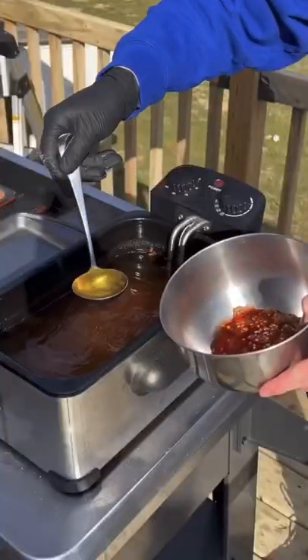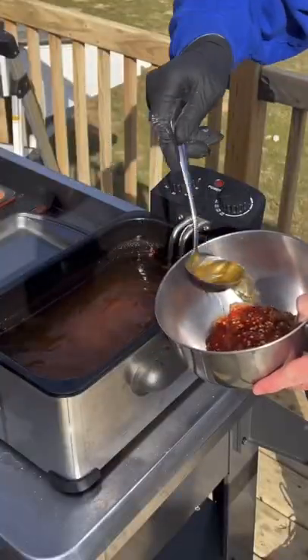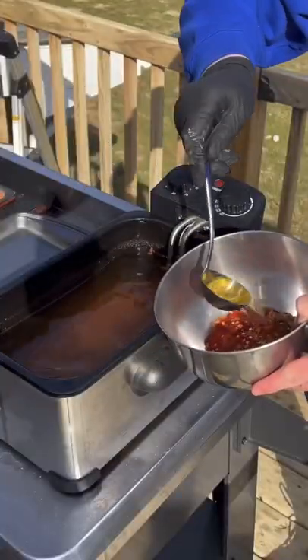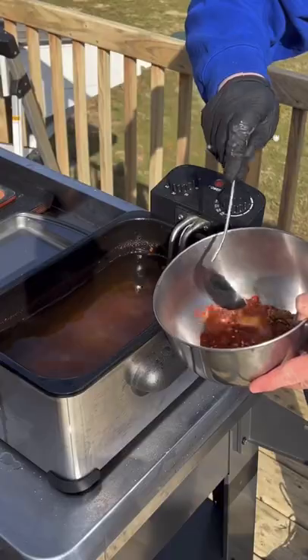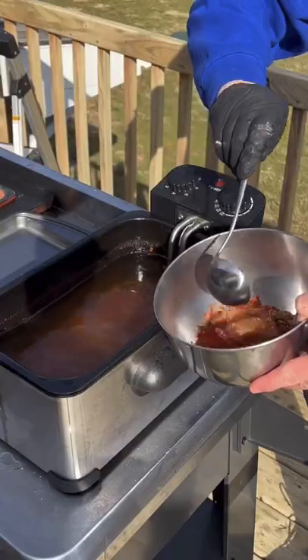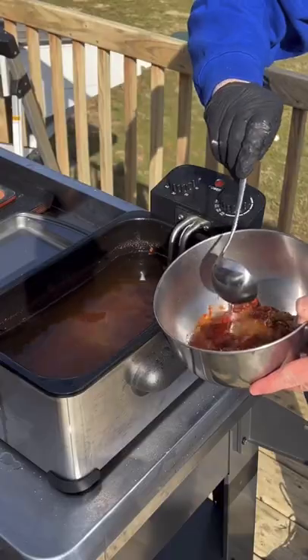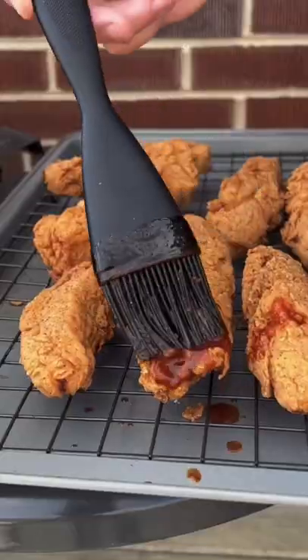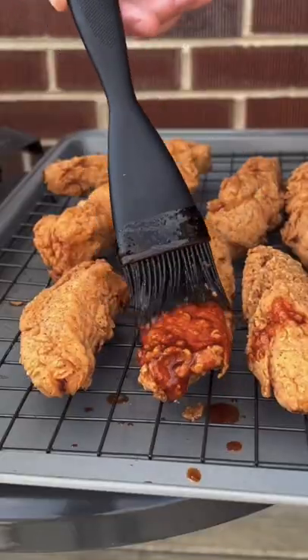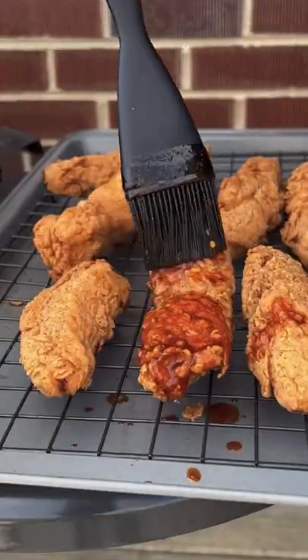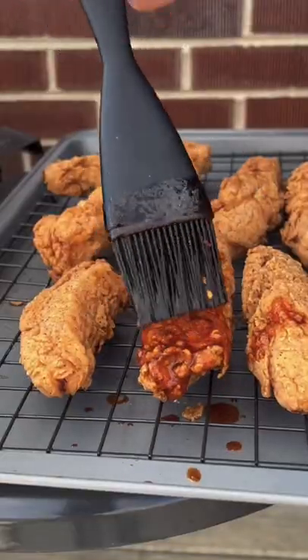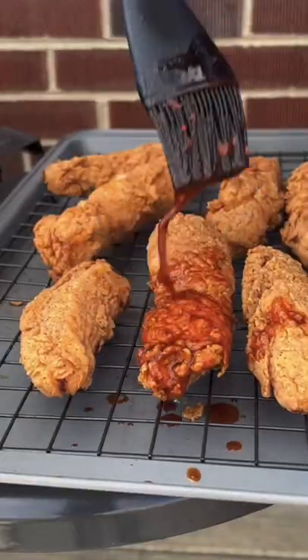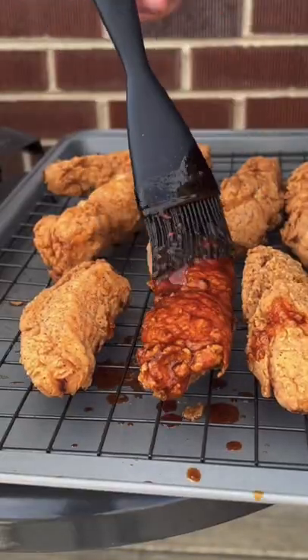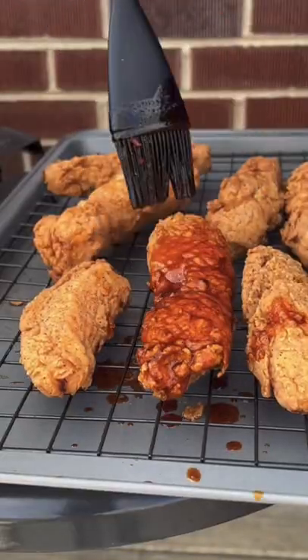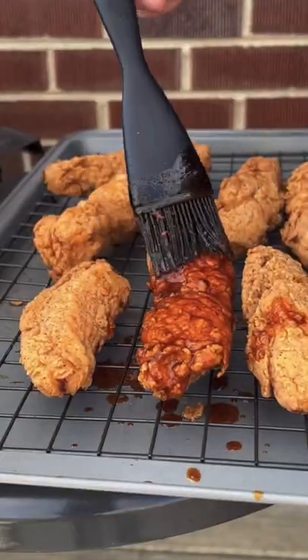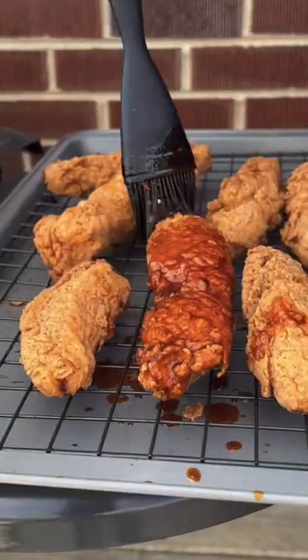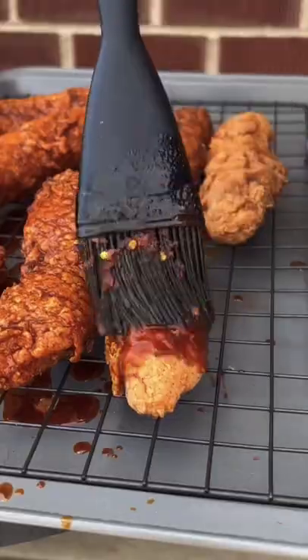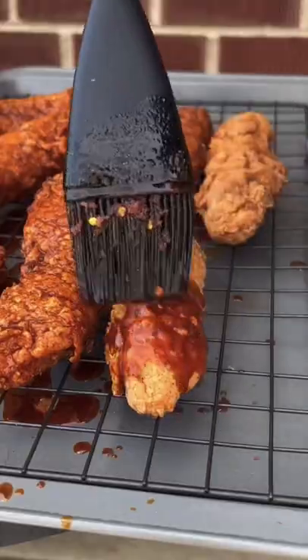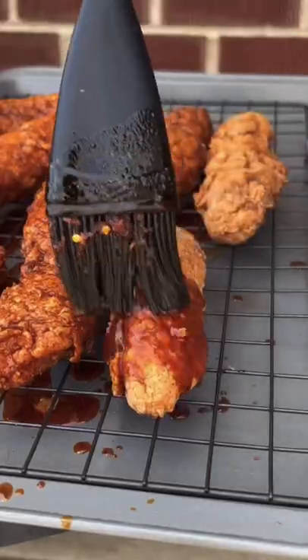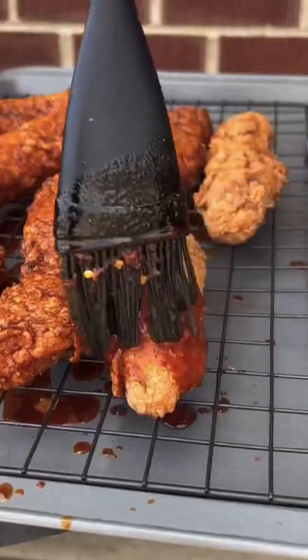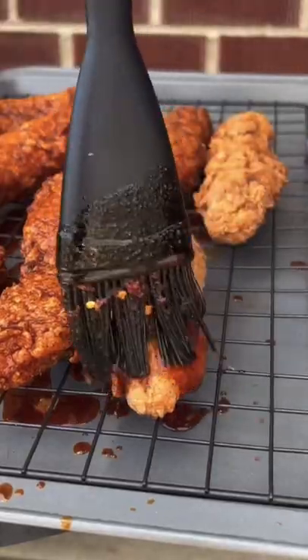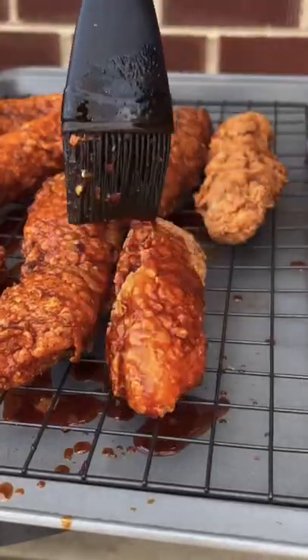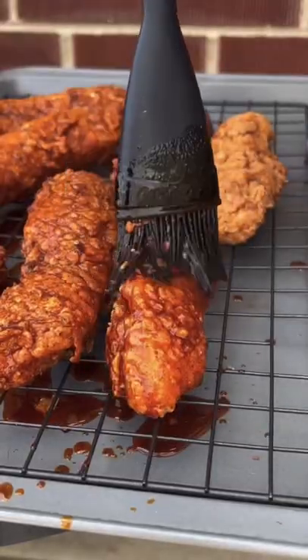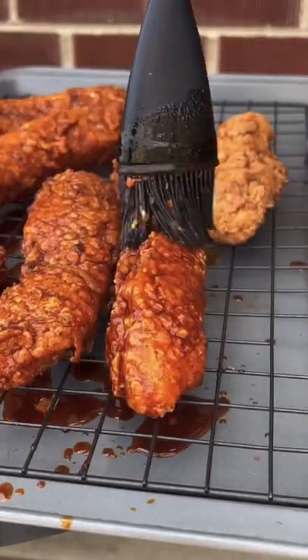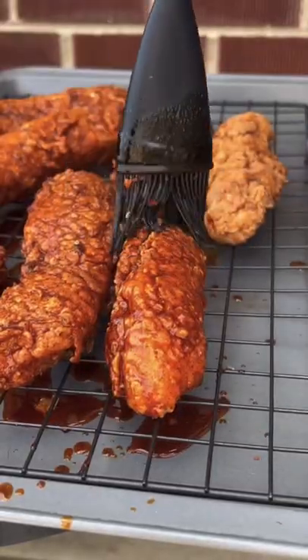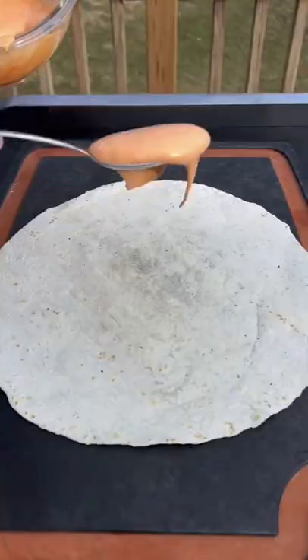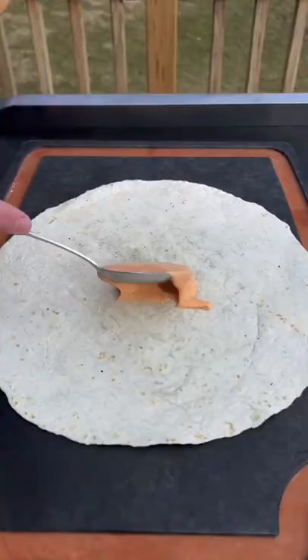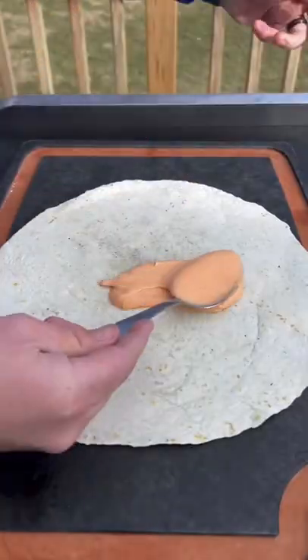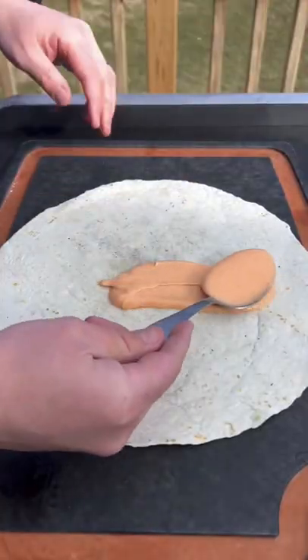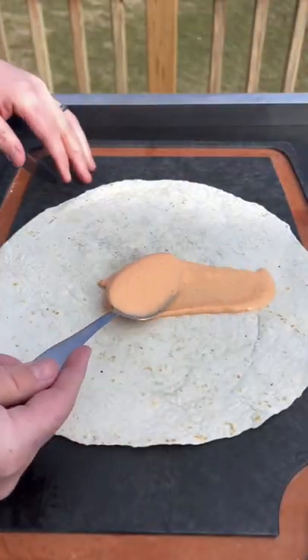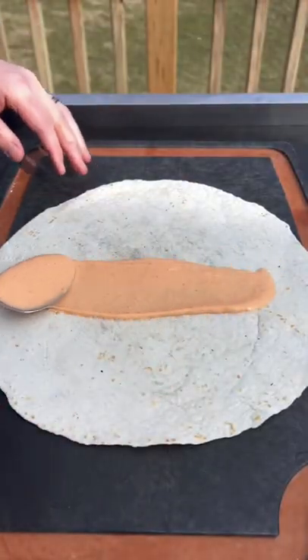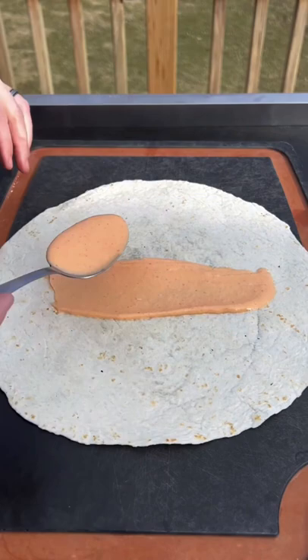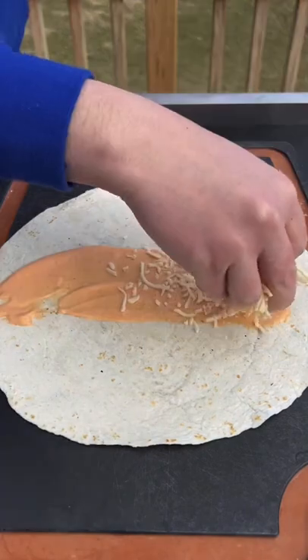When it's done, get that hot oil in there and then brush that chicken. That right there is the money stuff.